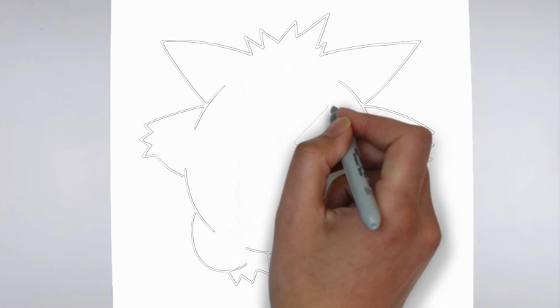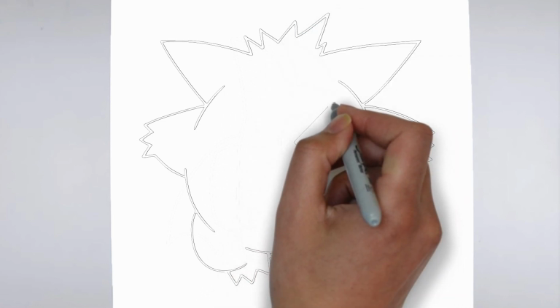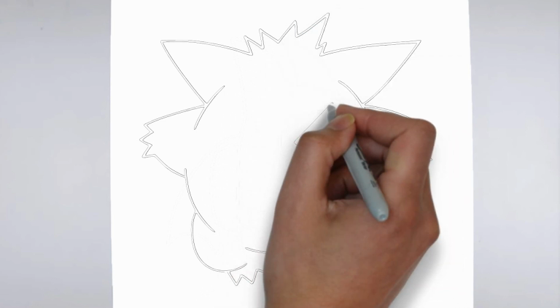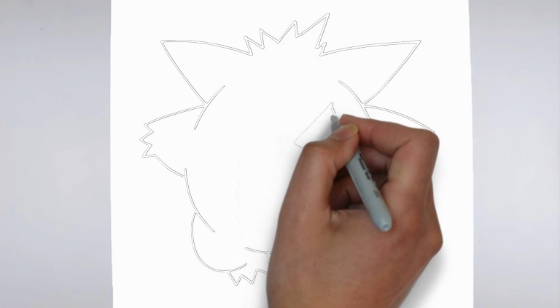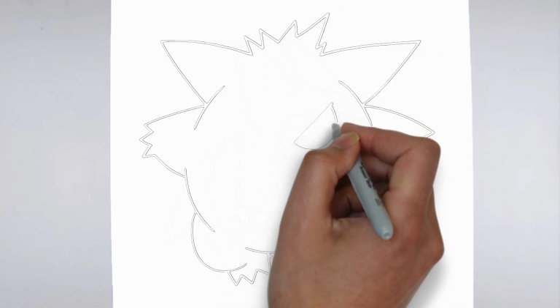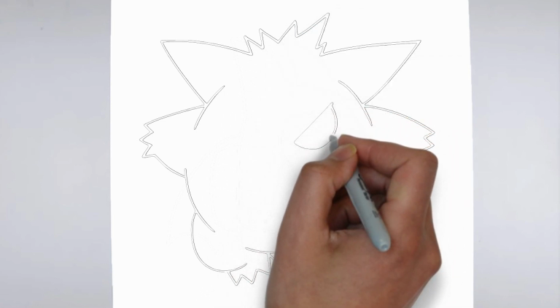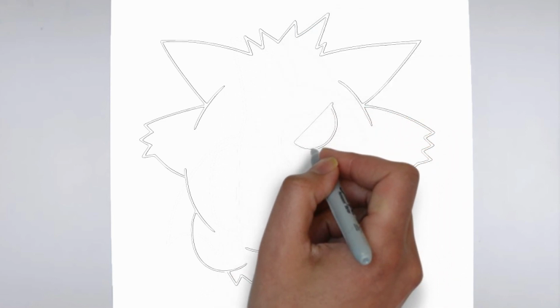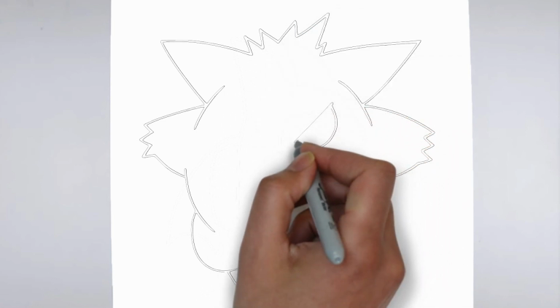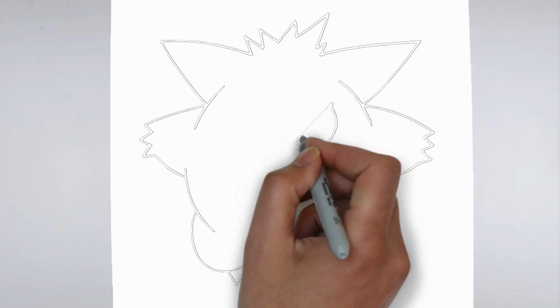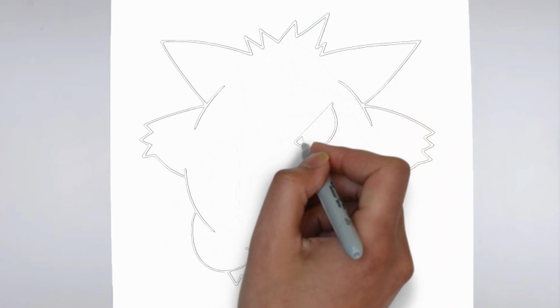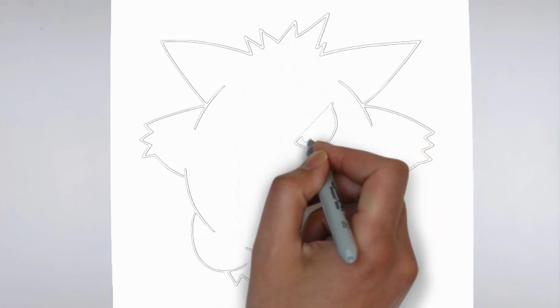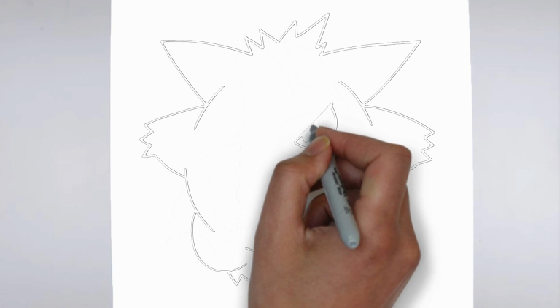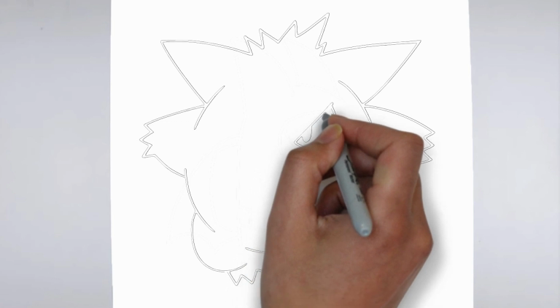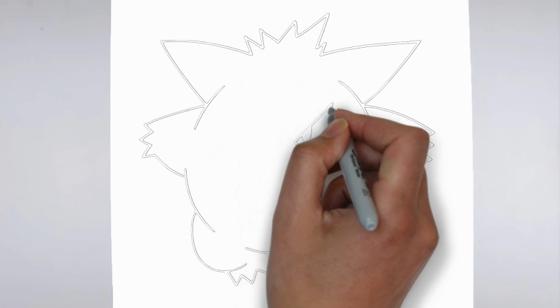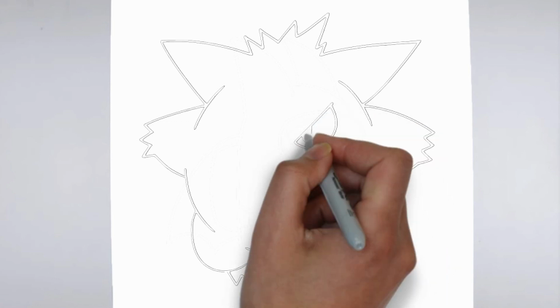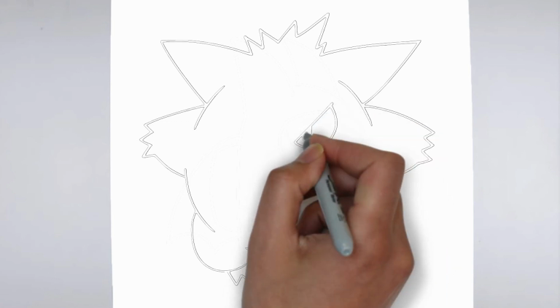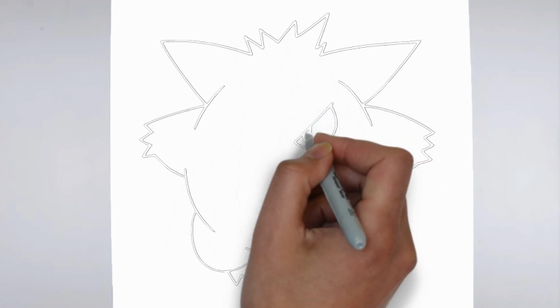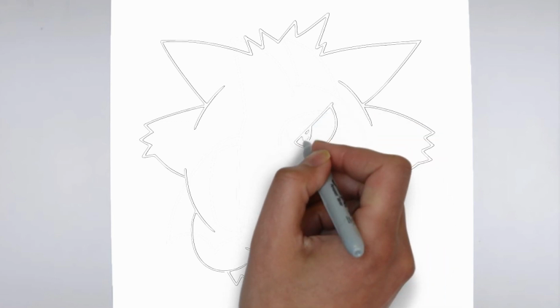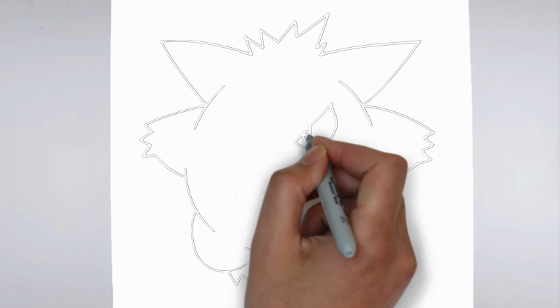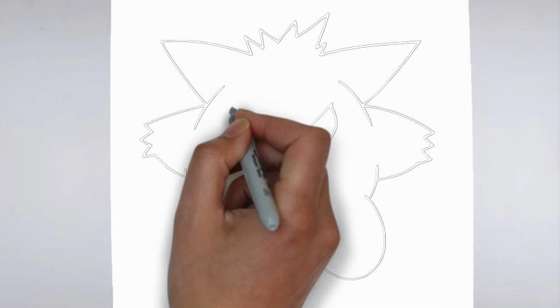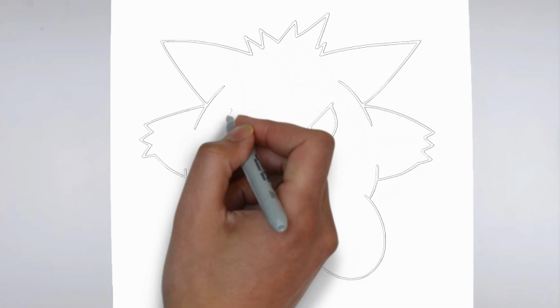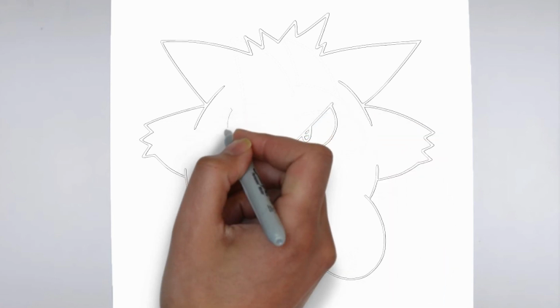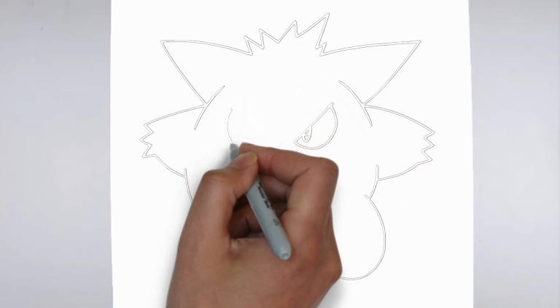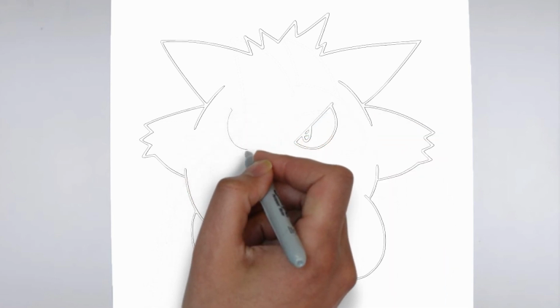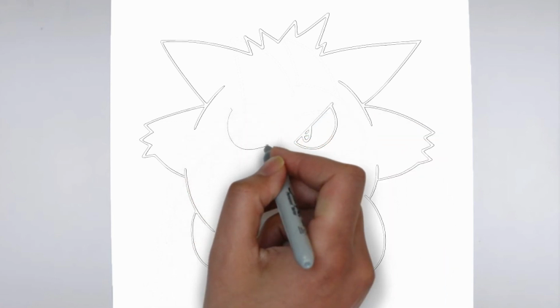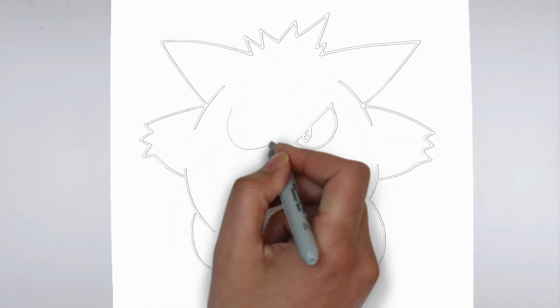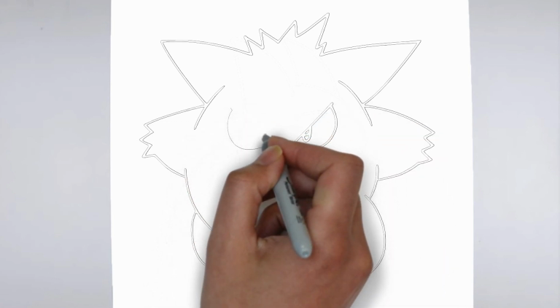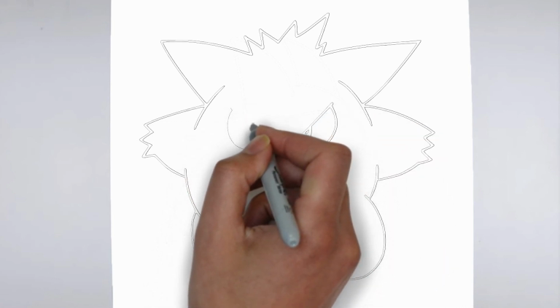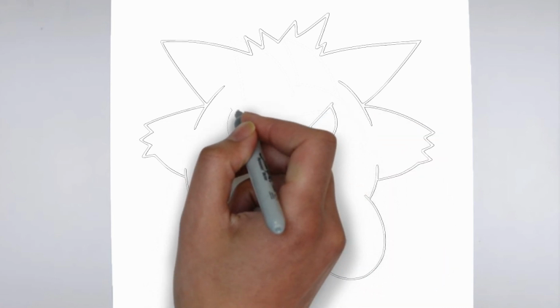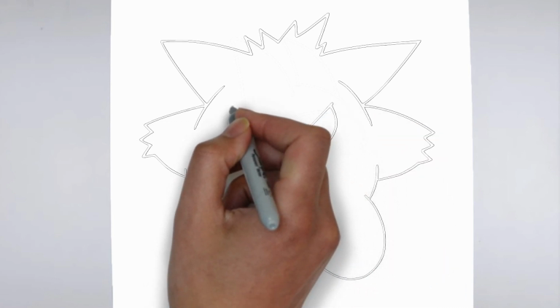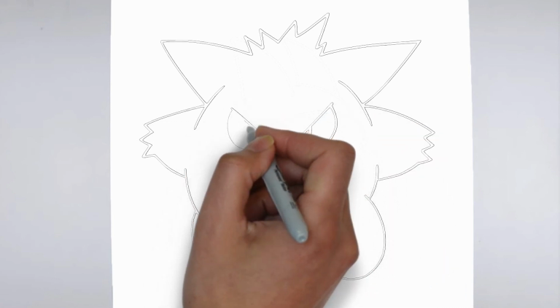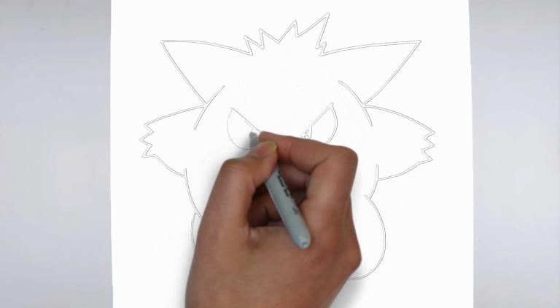And there you have it — your drawing is ready. Don't forget to sign your drawing and share it with us in the comments.